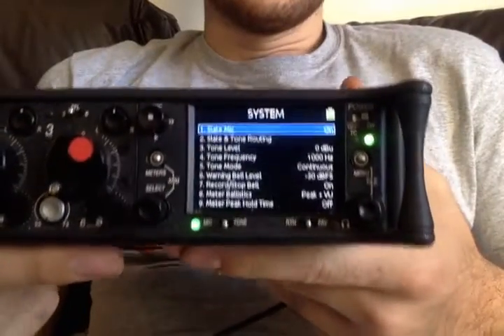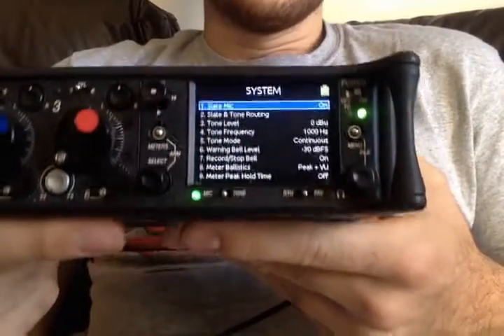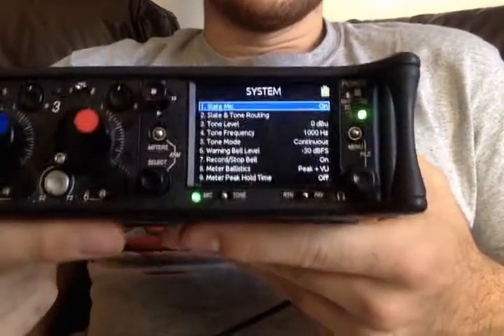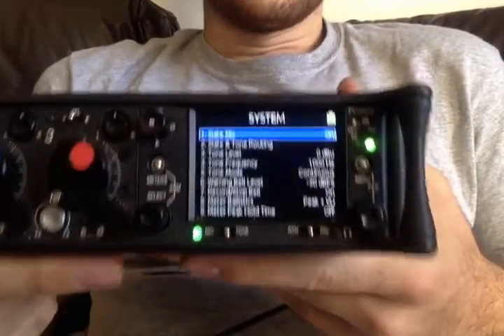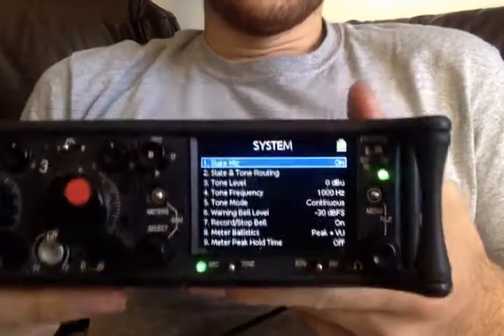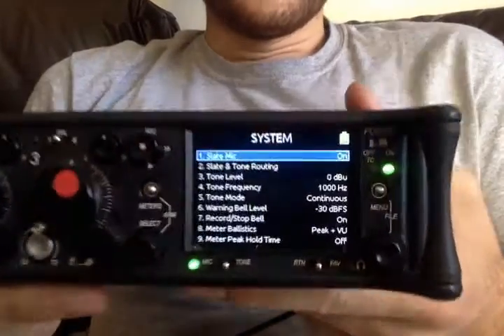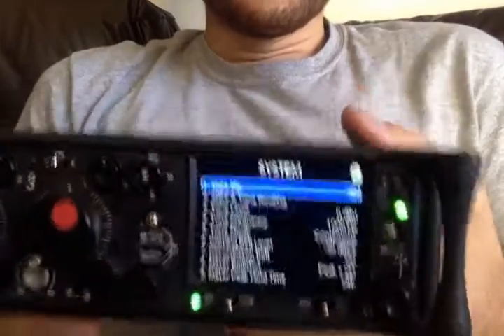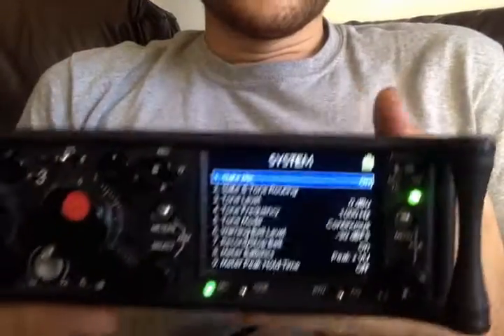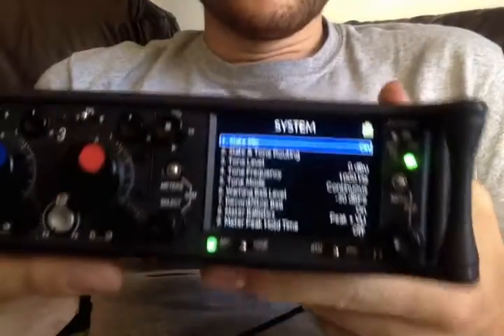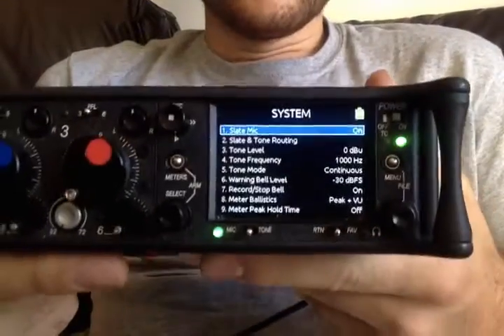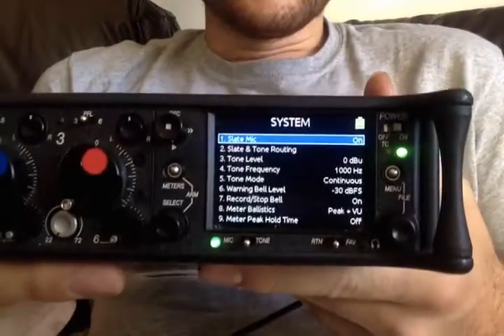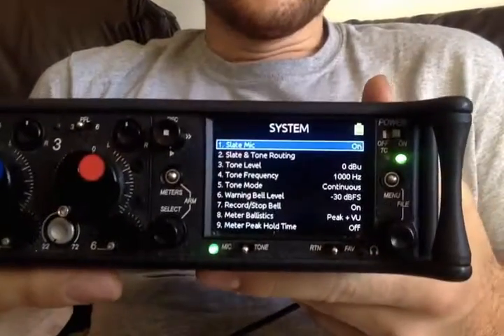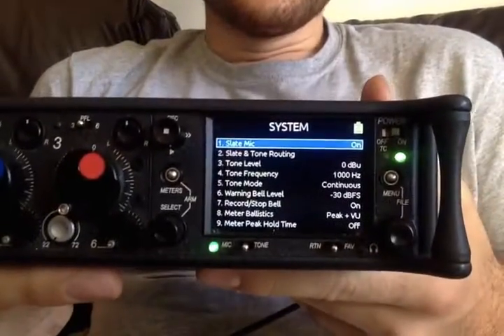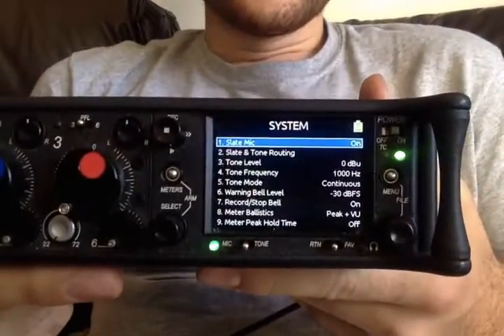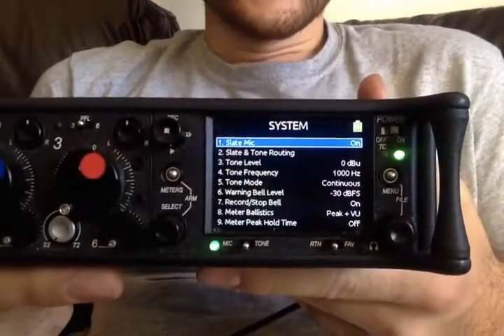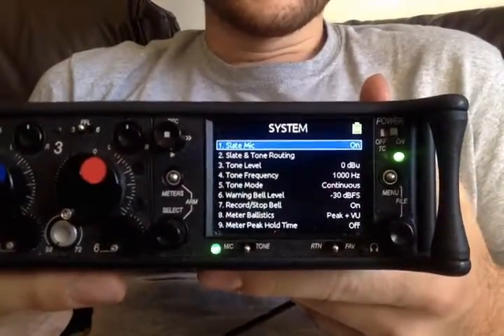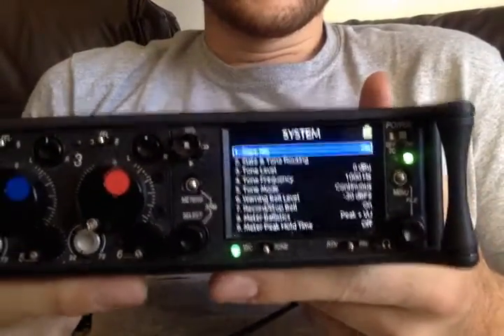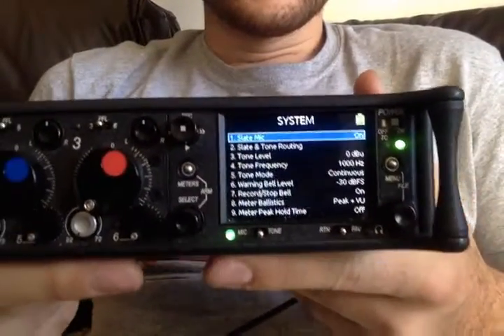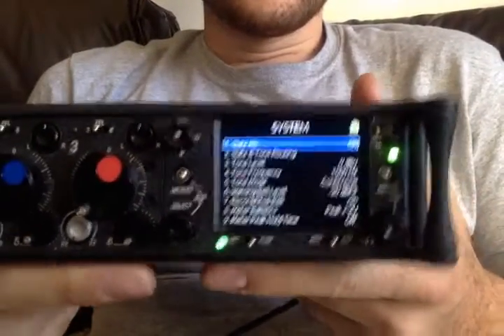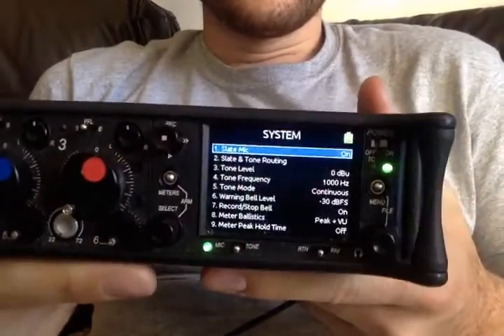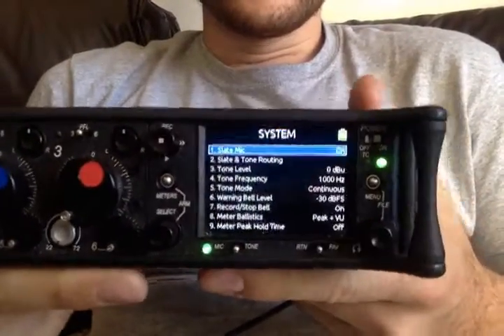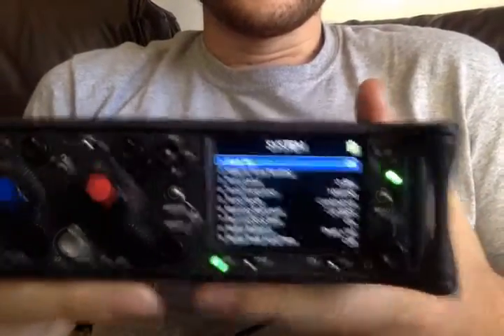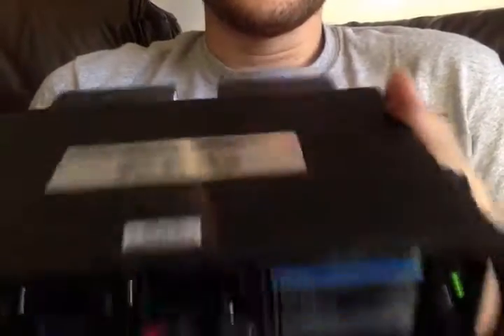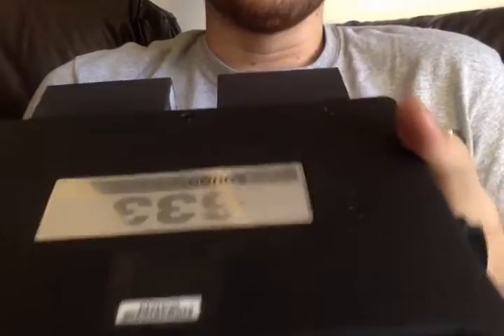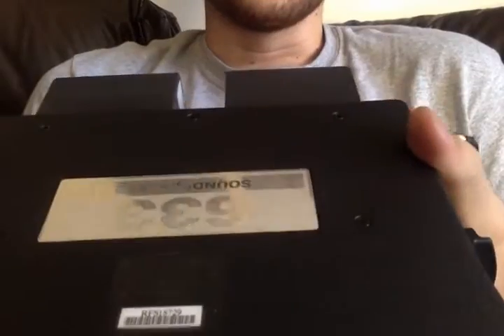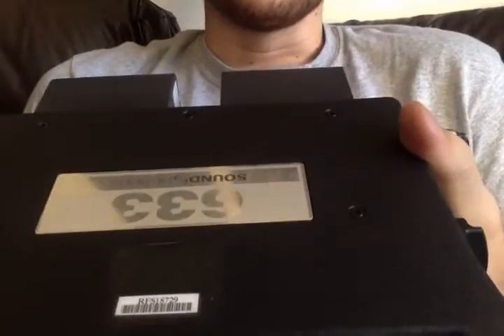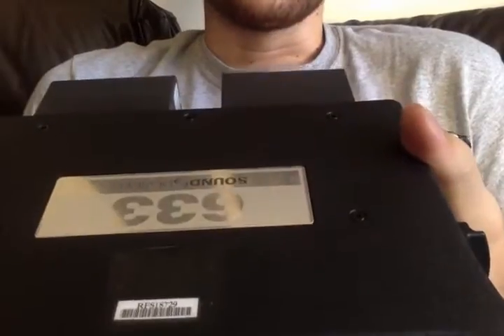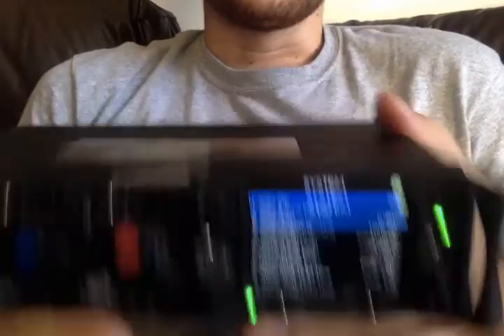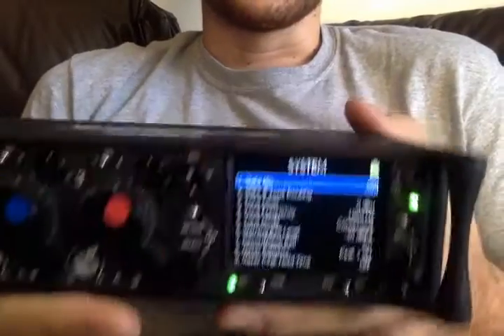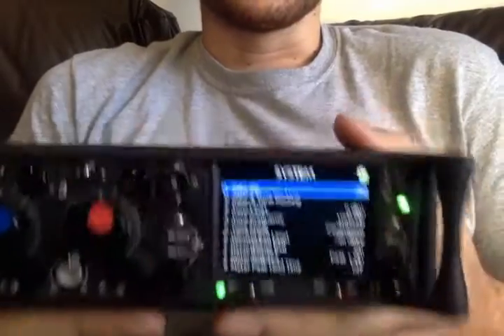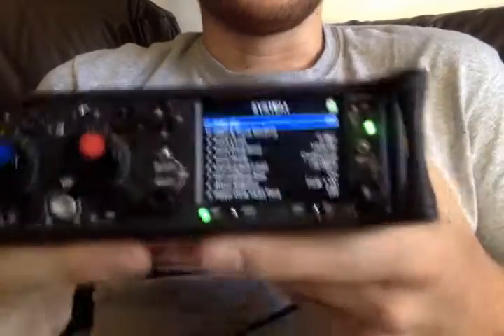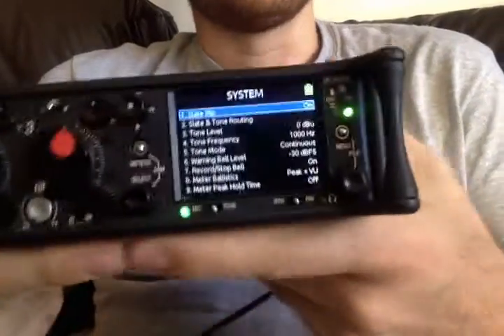Hi everyone, Matt from soundrollin.com. I'm just going to take you through the system menu of the 633.